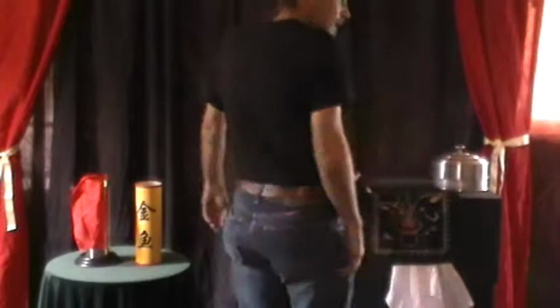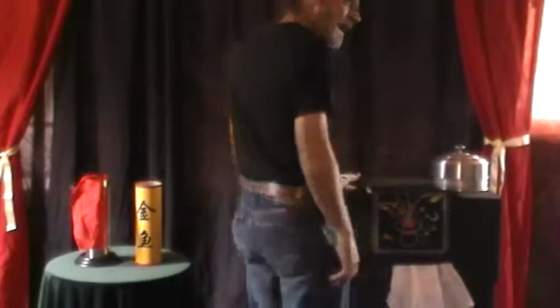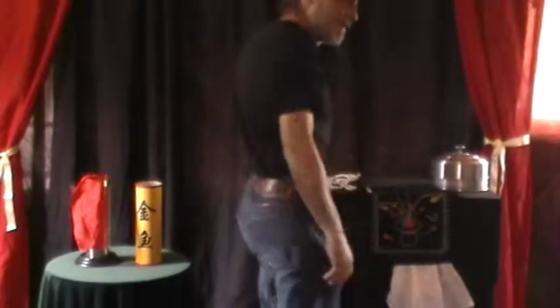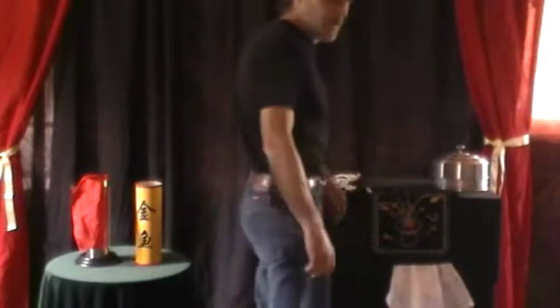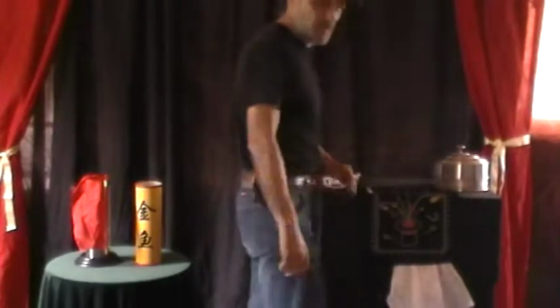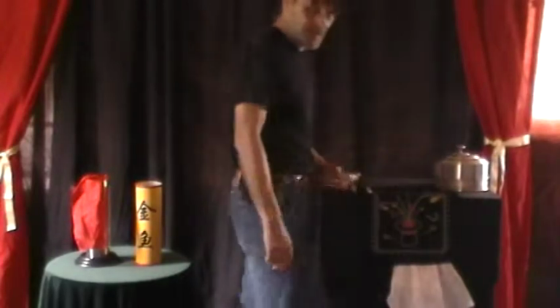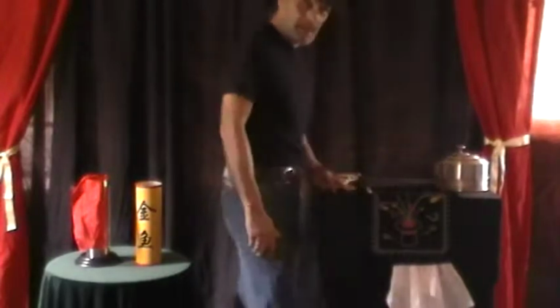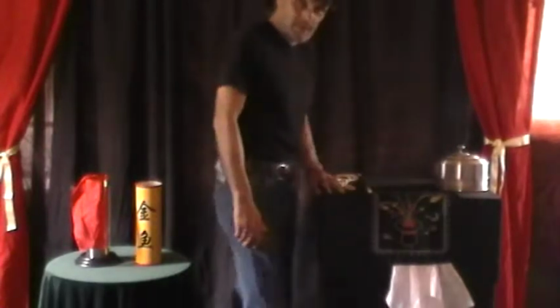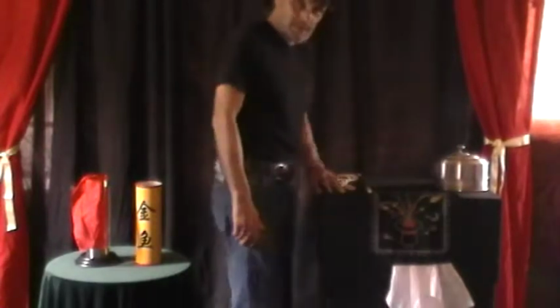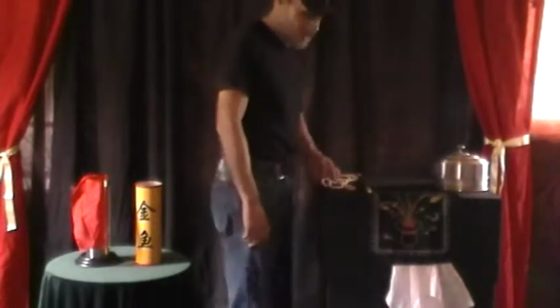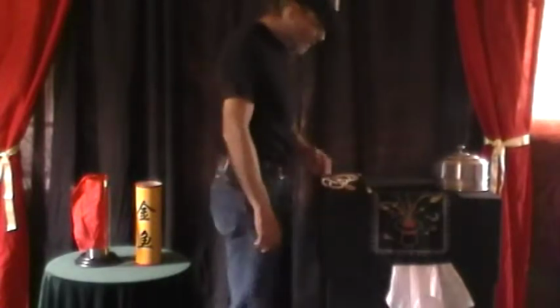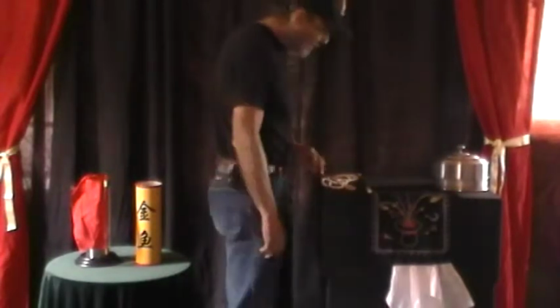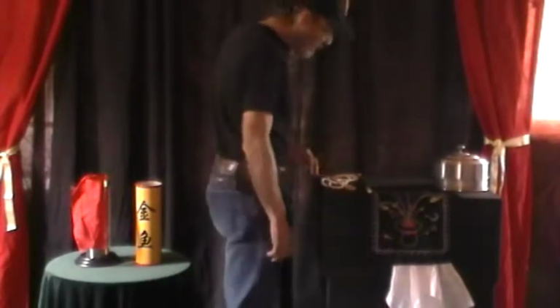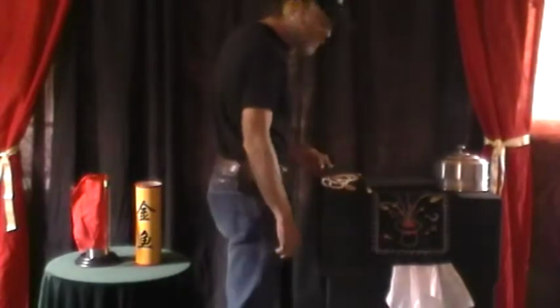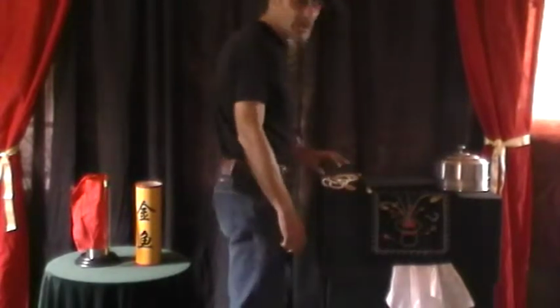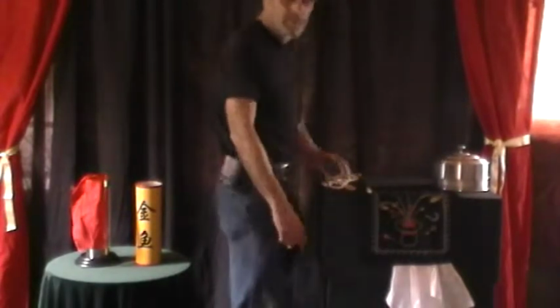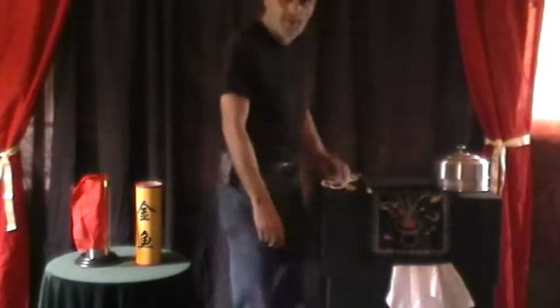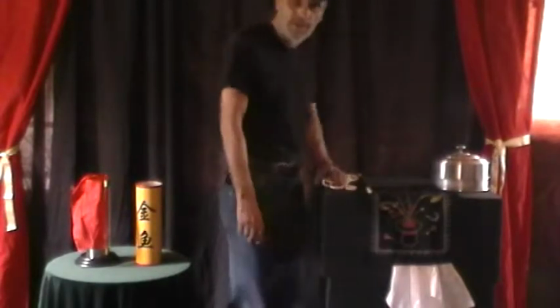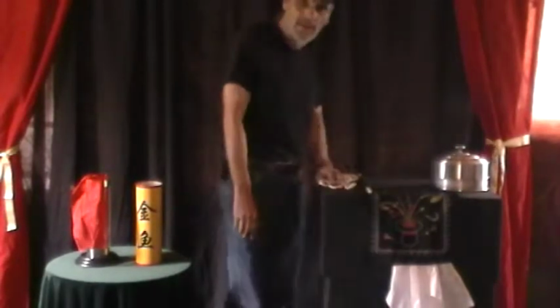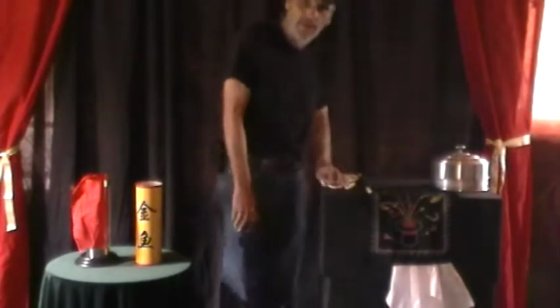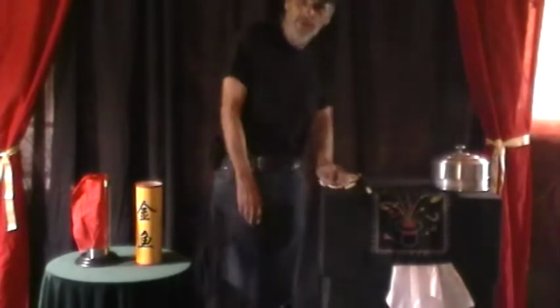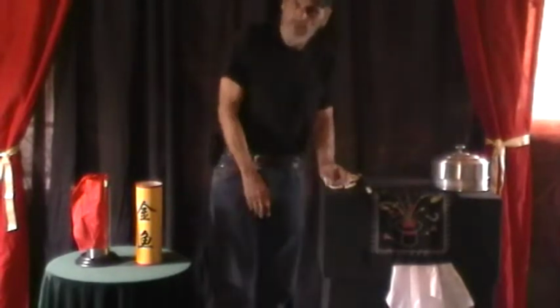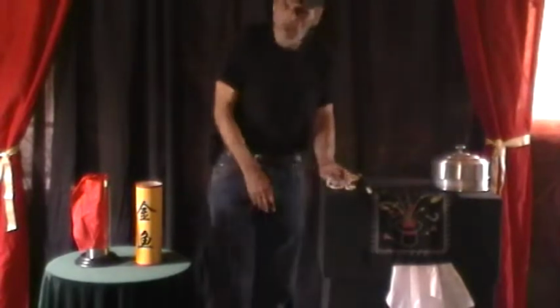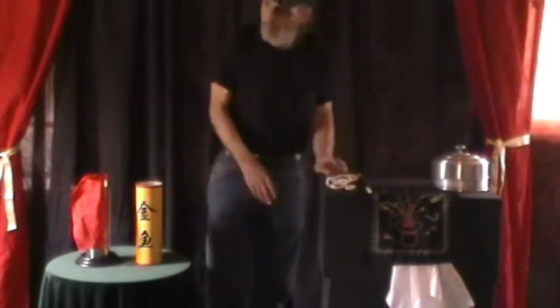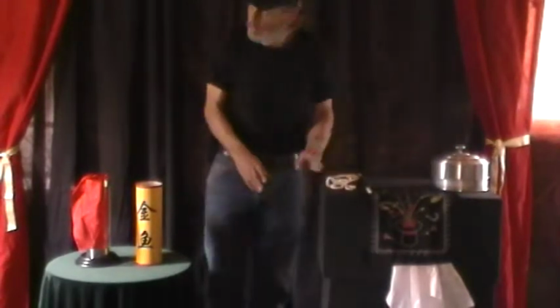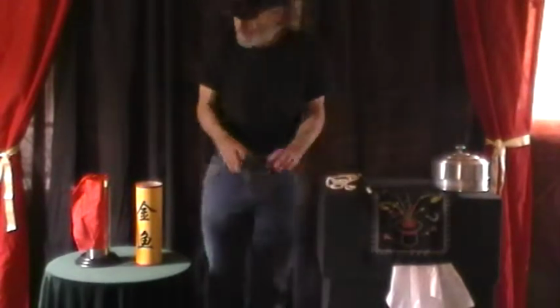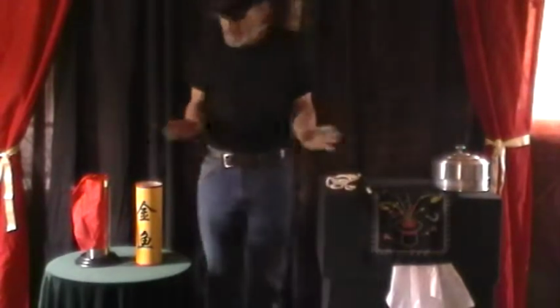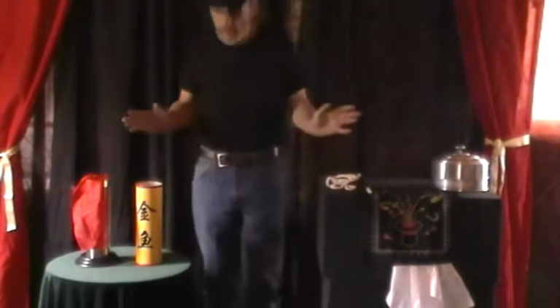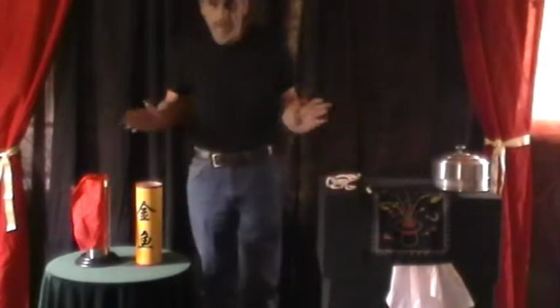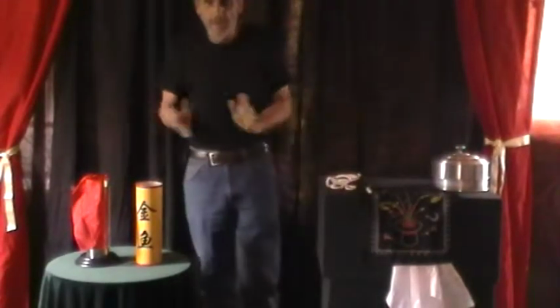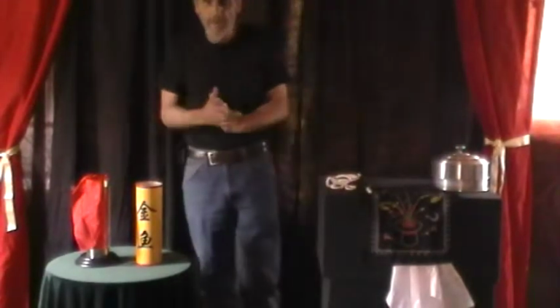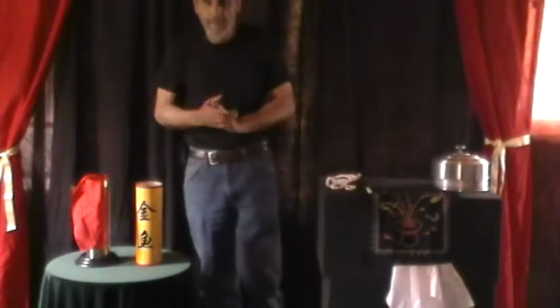Hi folks, ladies and gentlemen, I'm Justin Bill again. I'm going to do some small magic here for you.